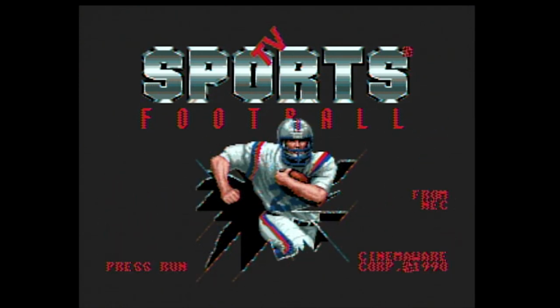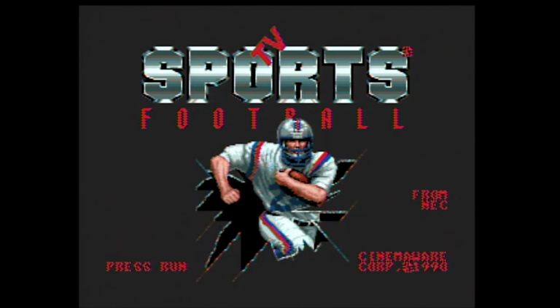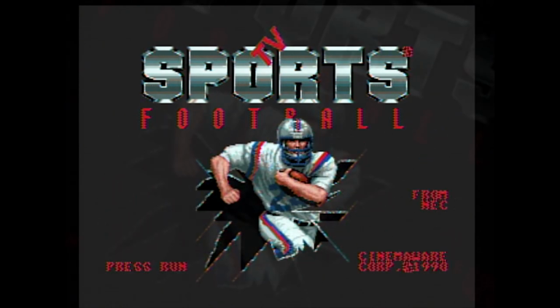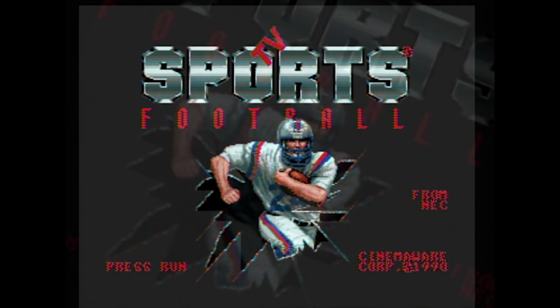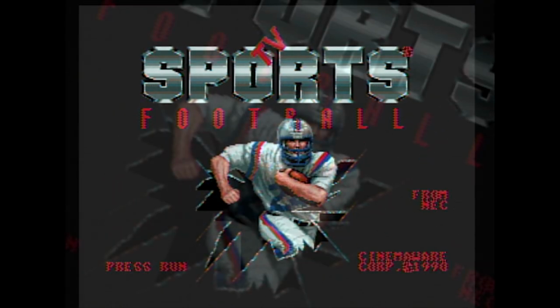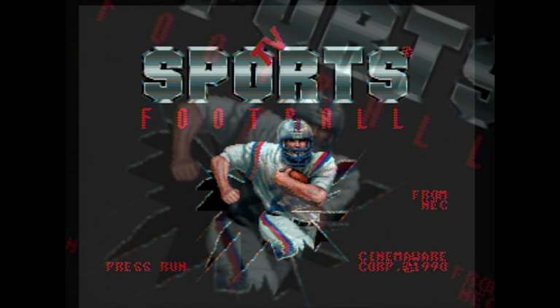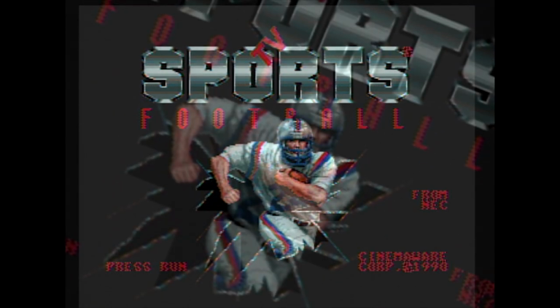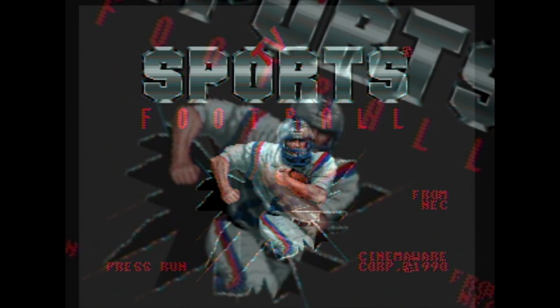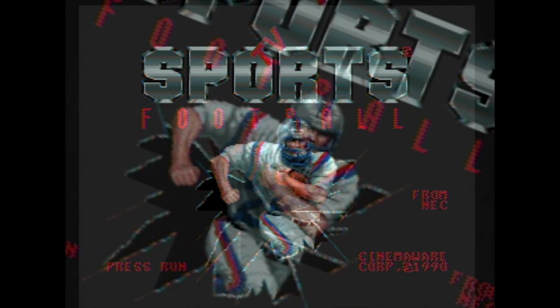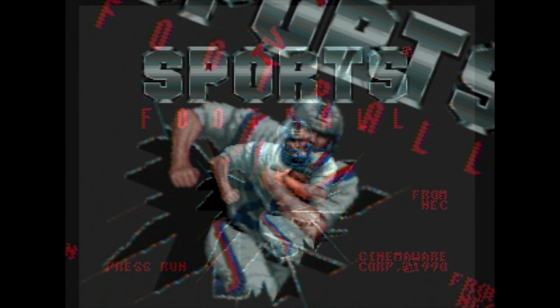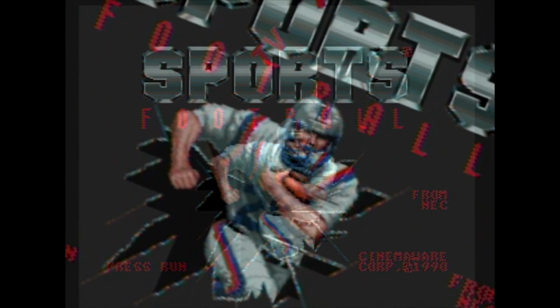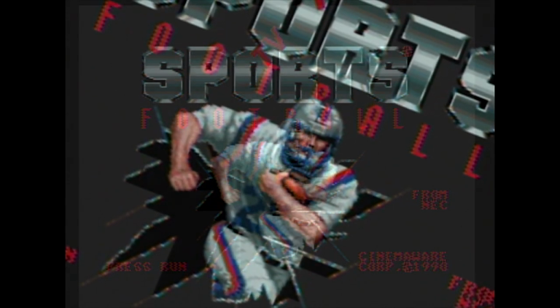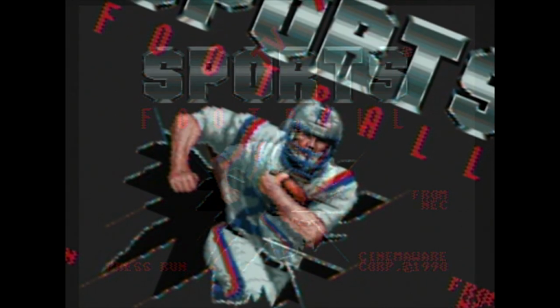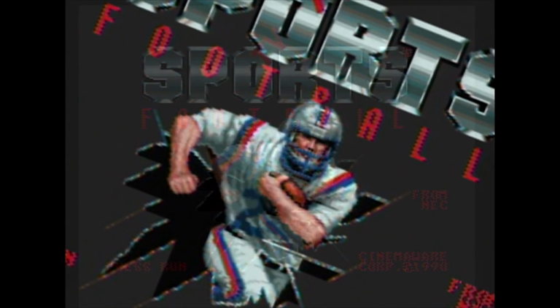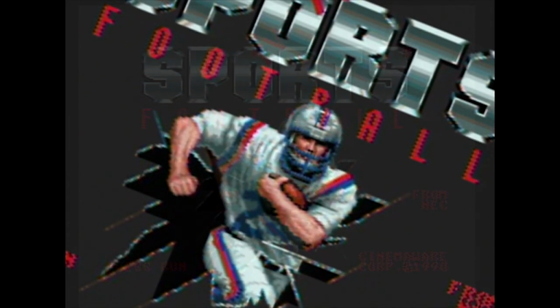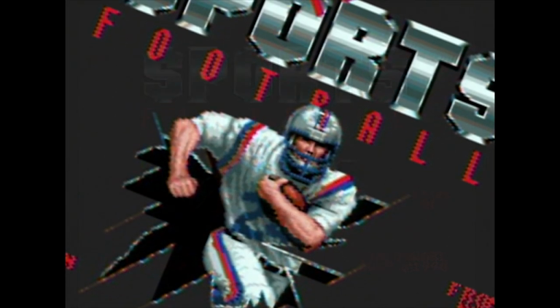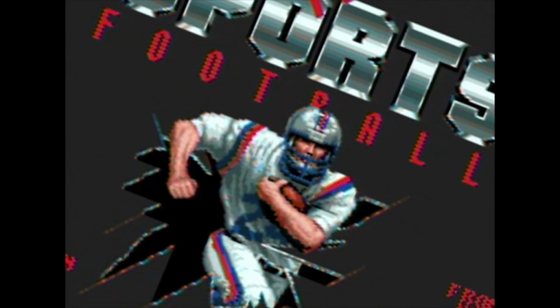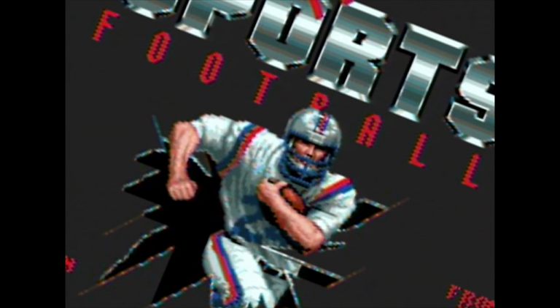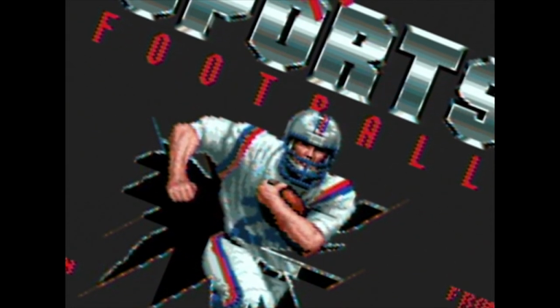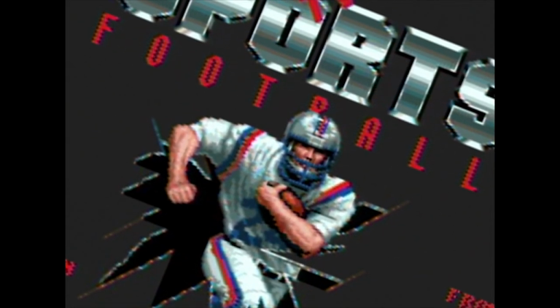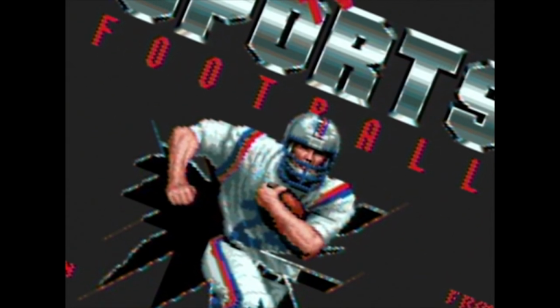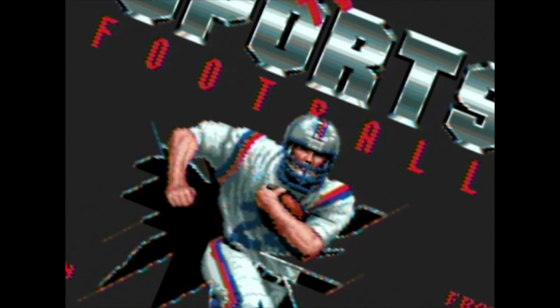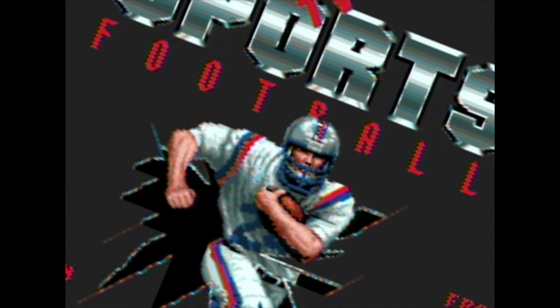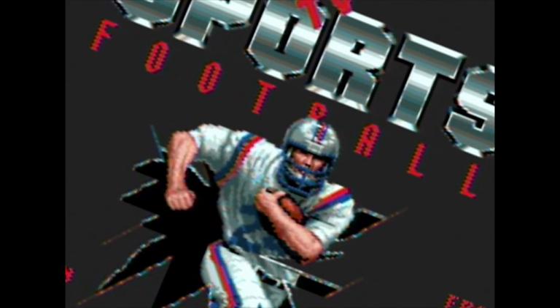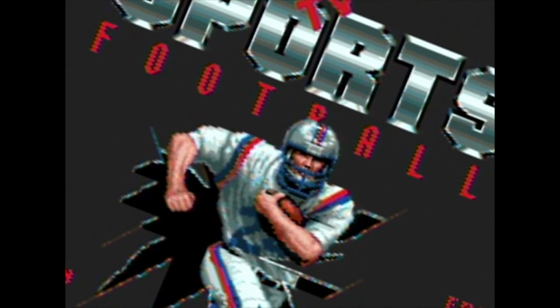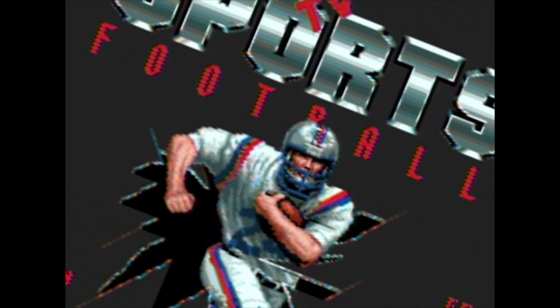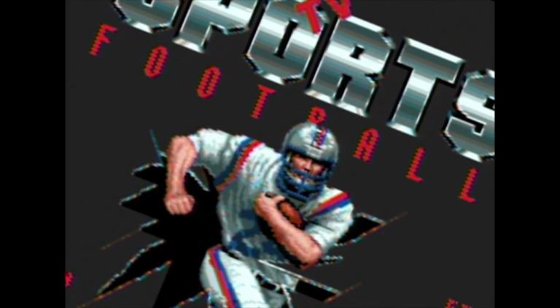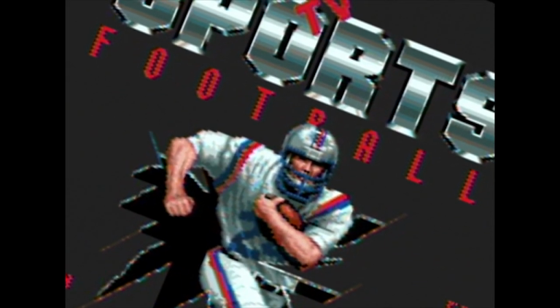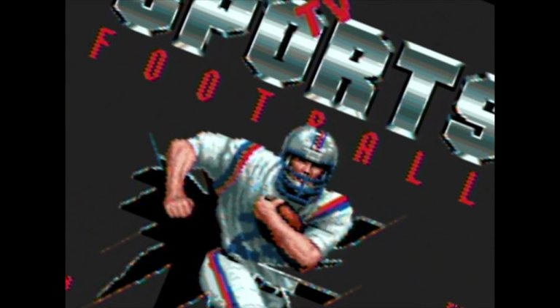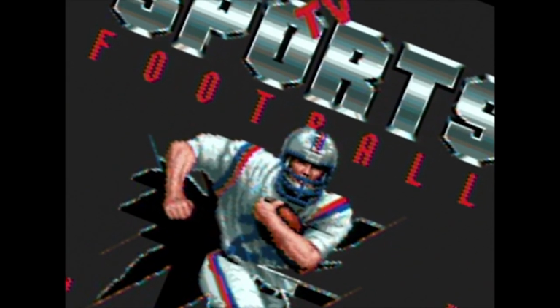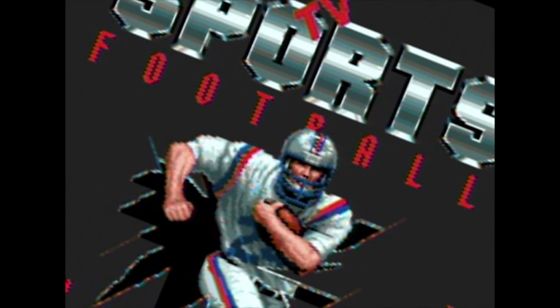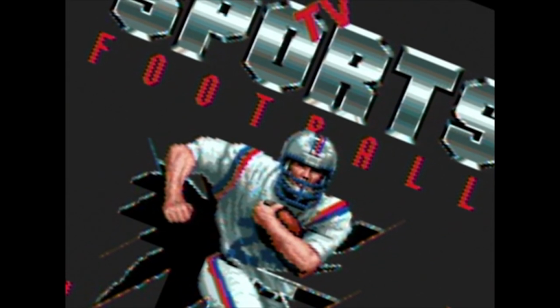I always loved that opening screen. And truthfully, the music here isn't so bad either.